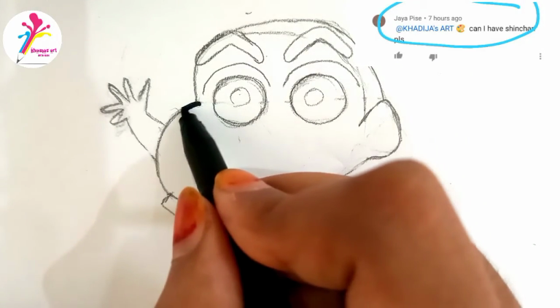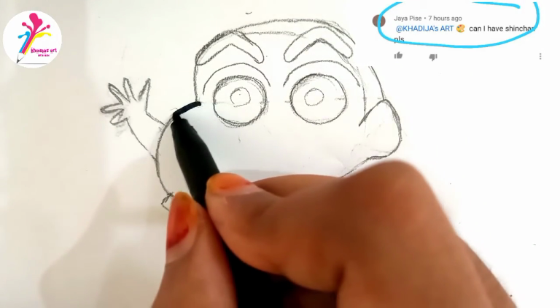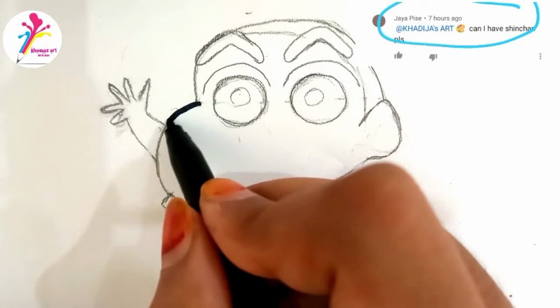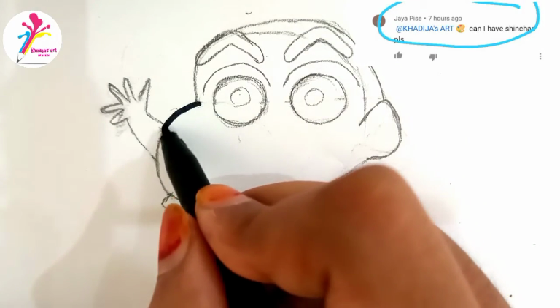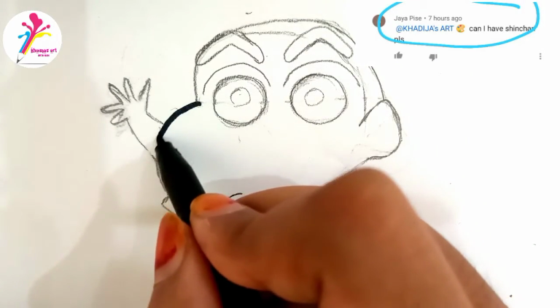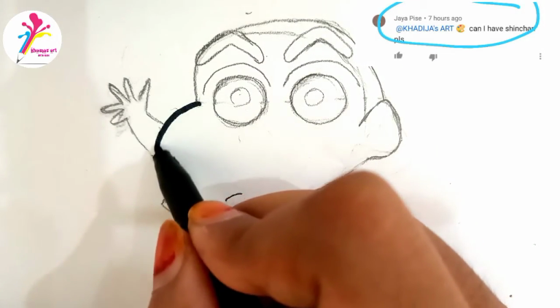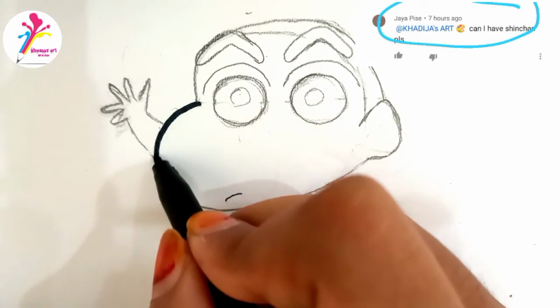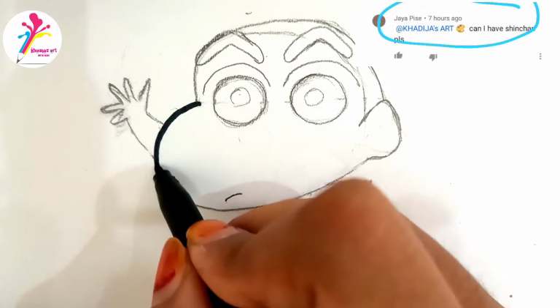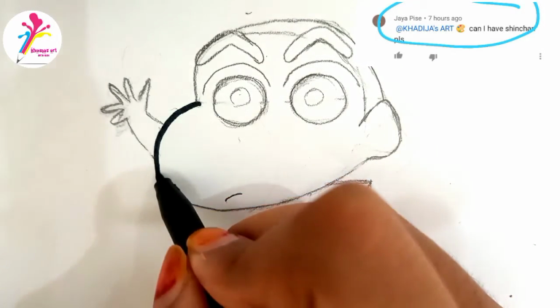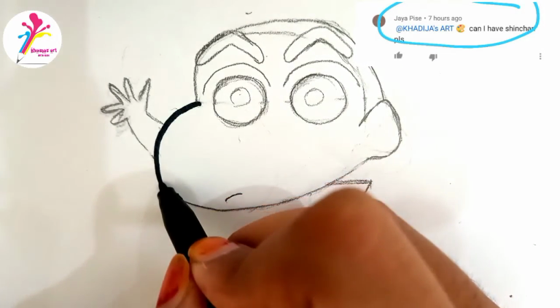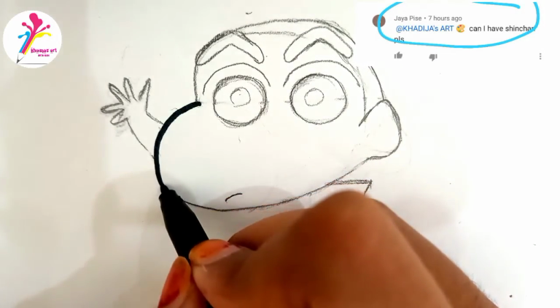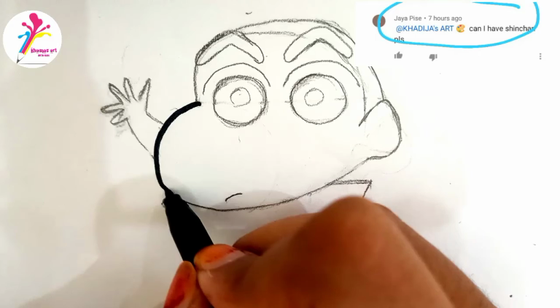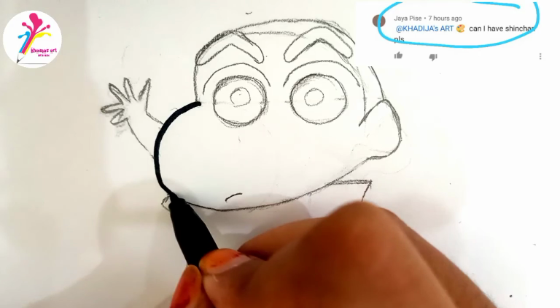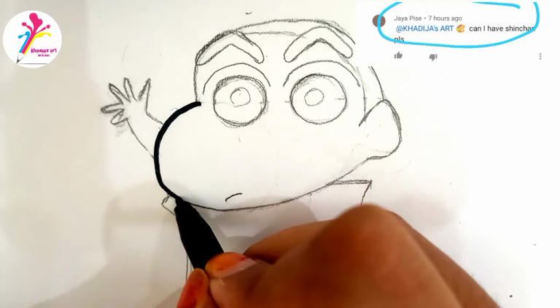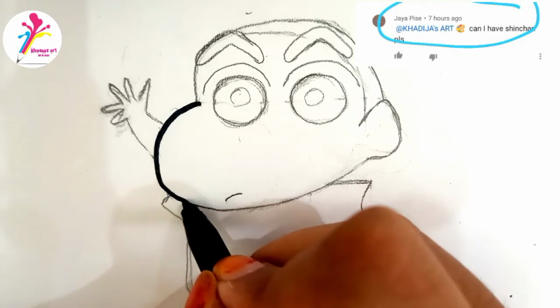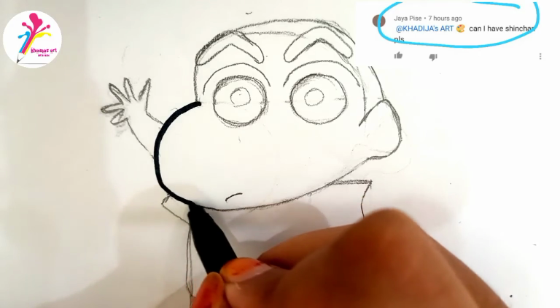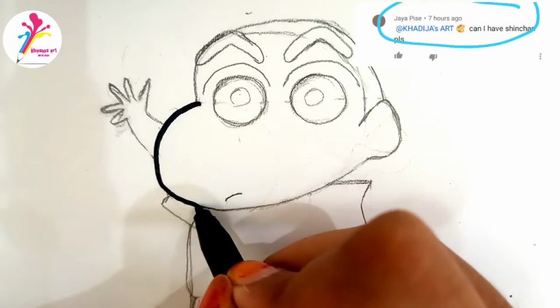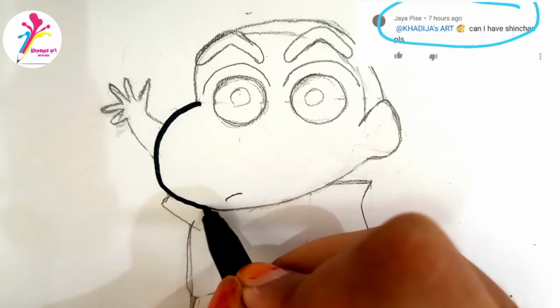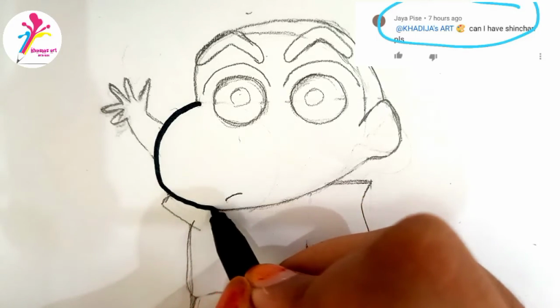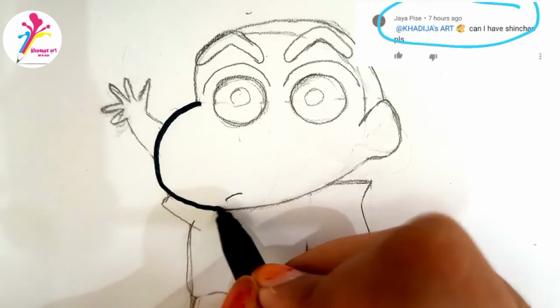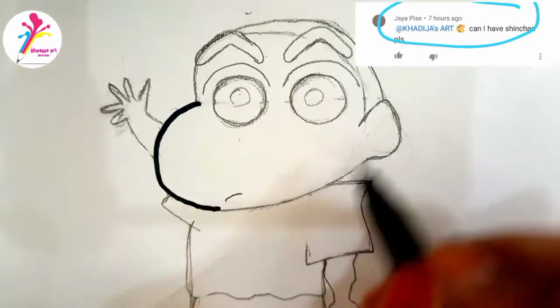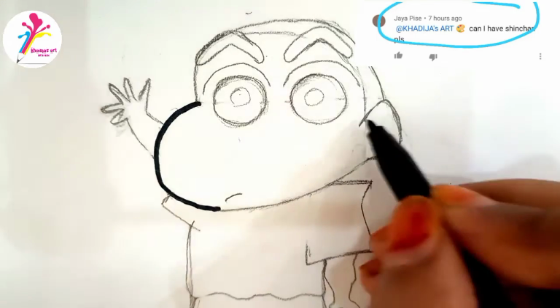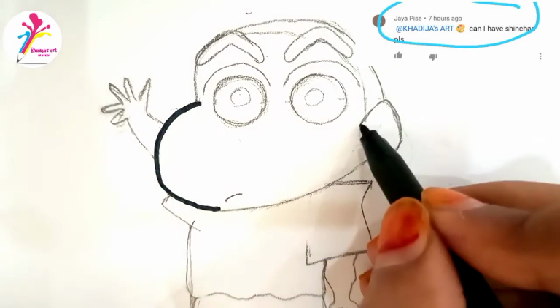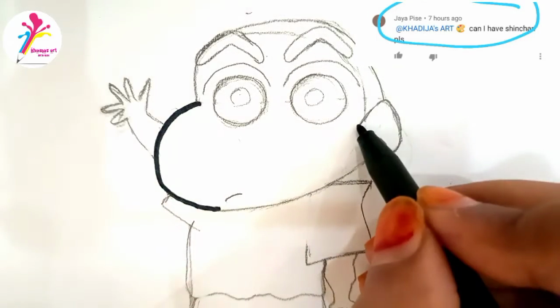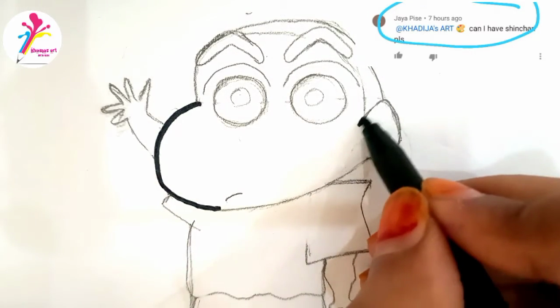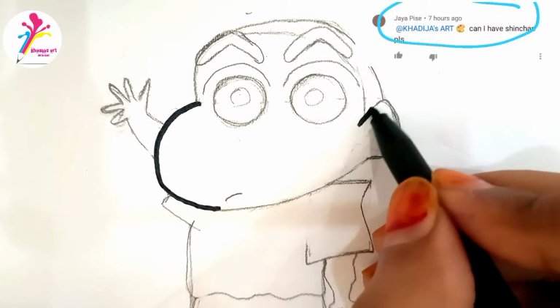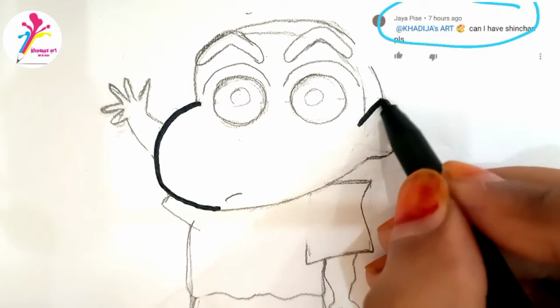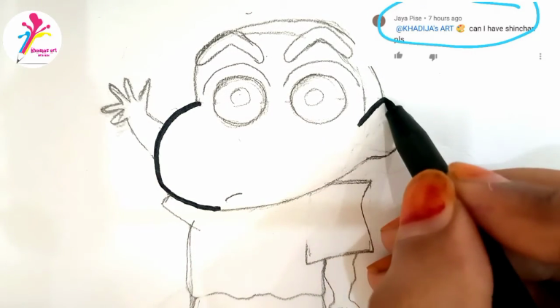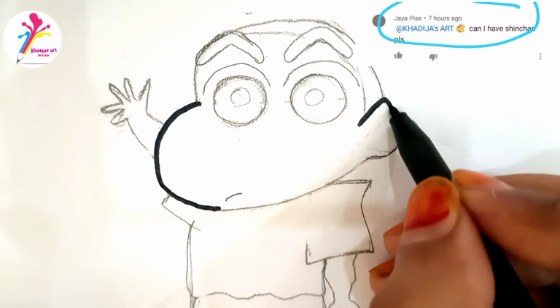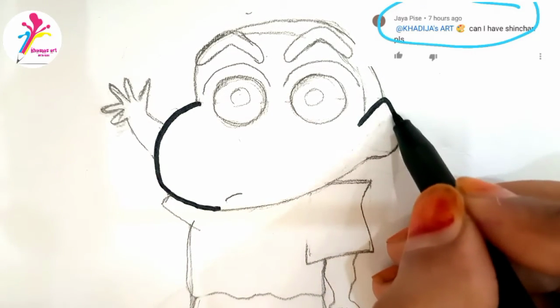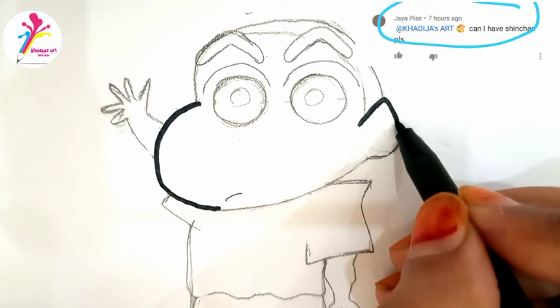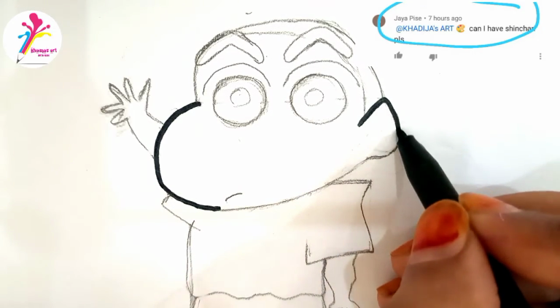The sketch is ready. Now outline the whole sketch with a black marker.